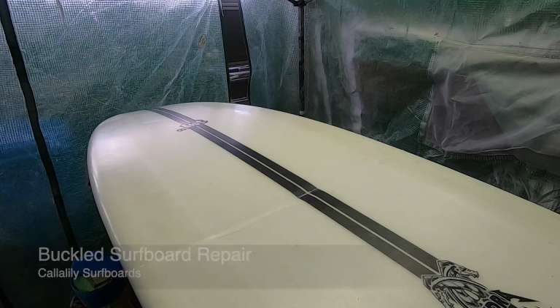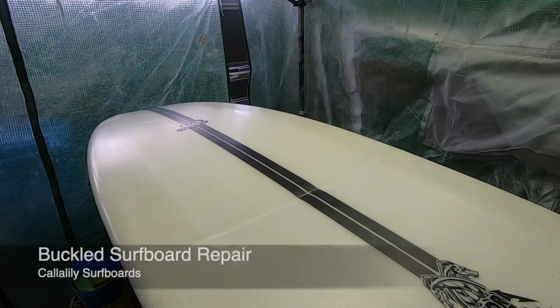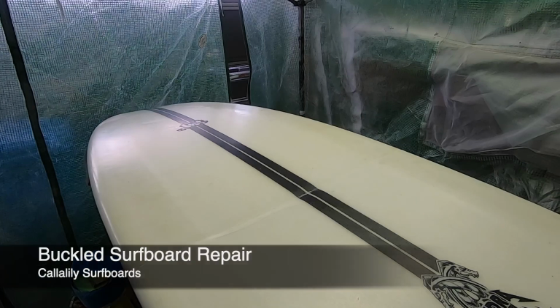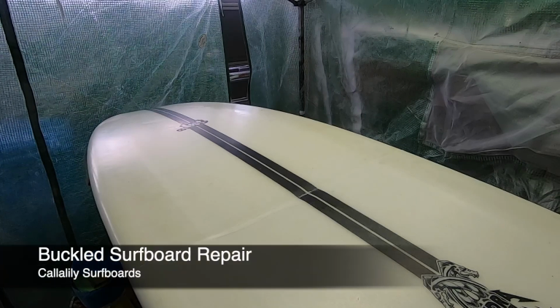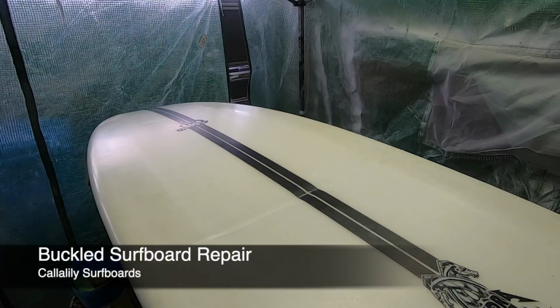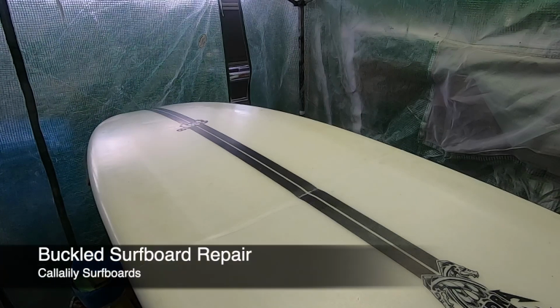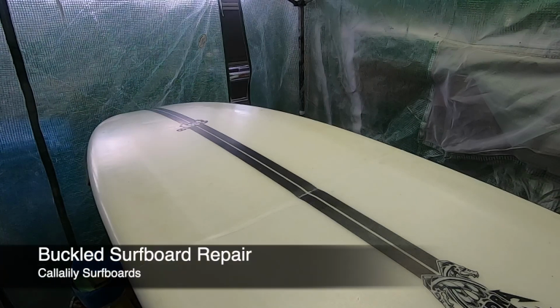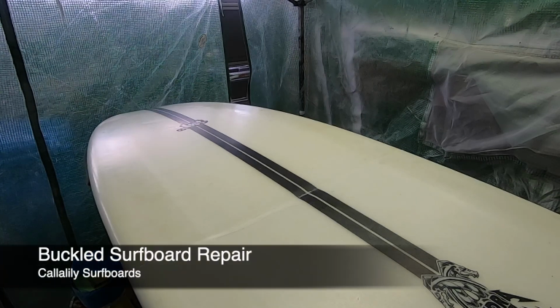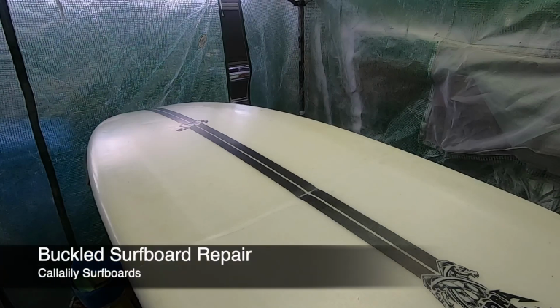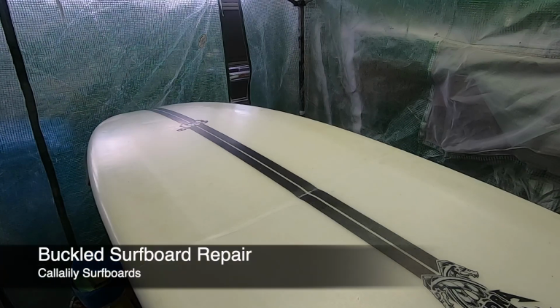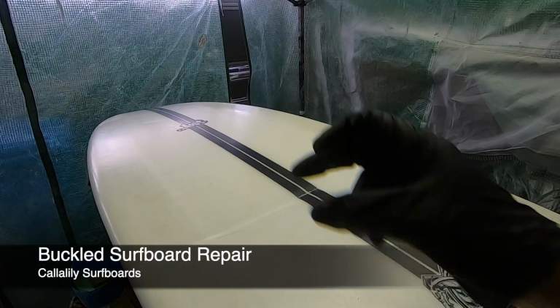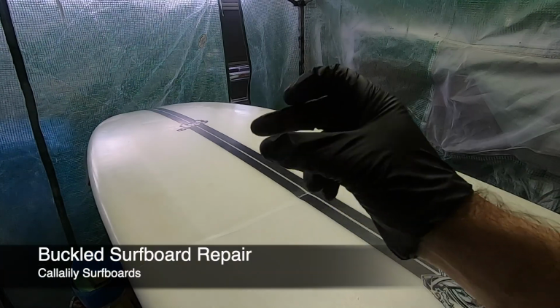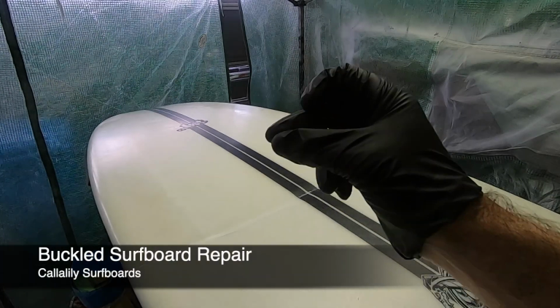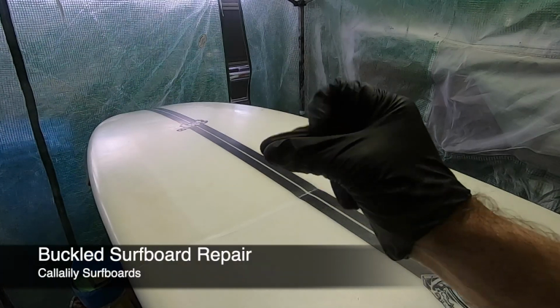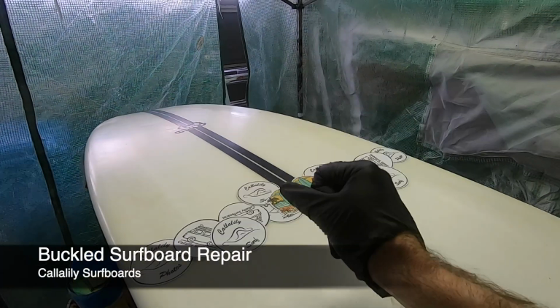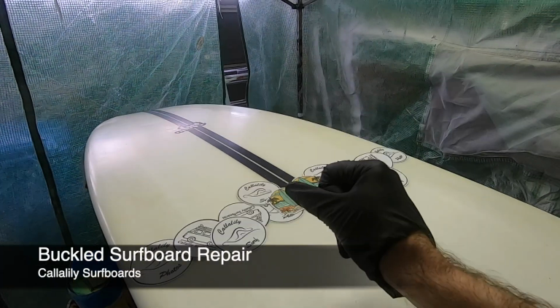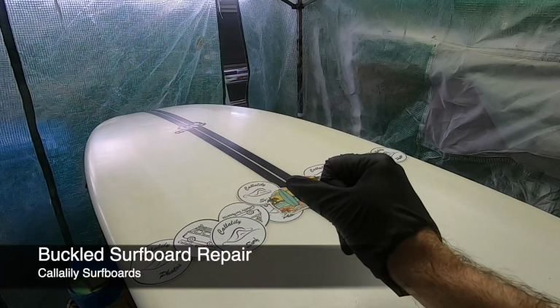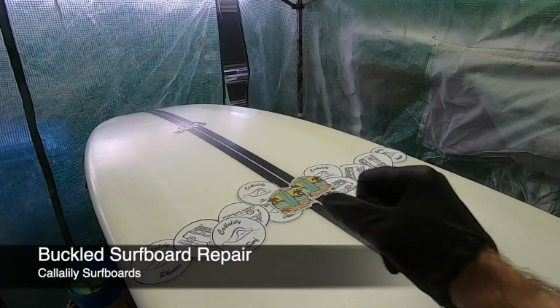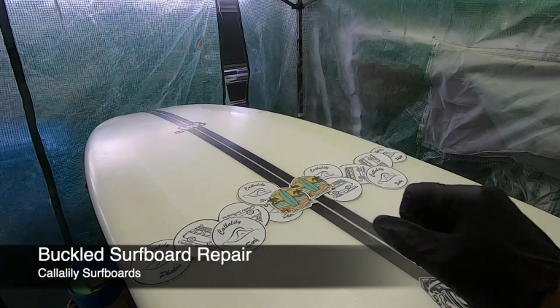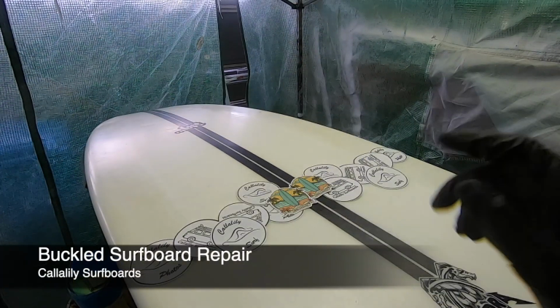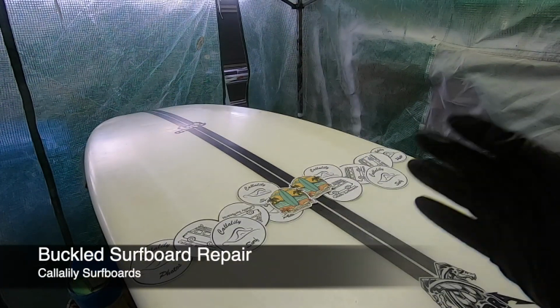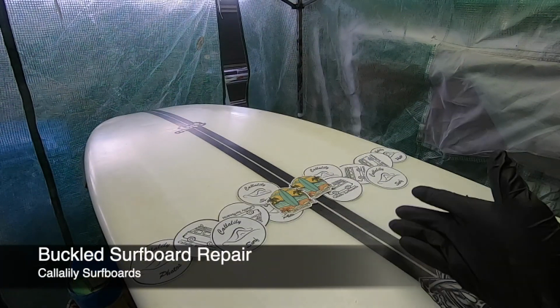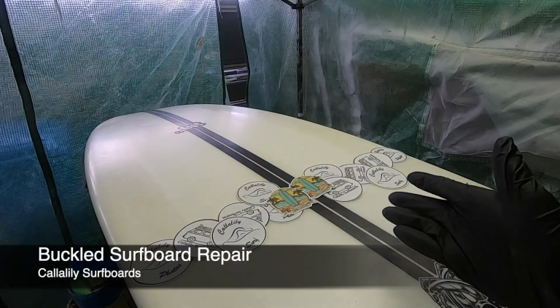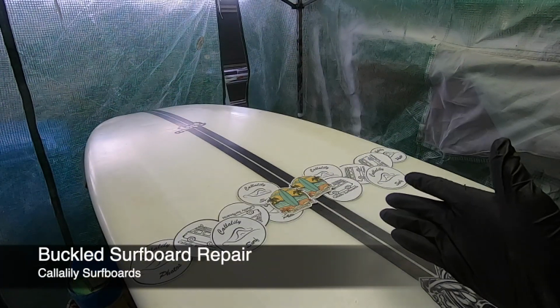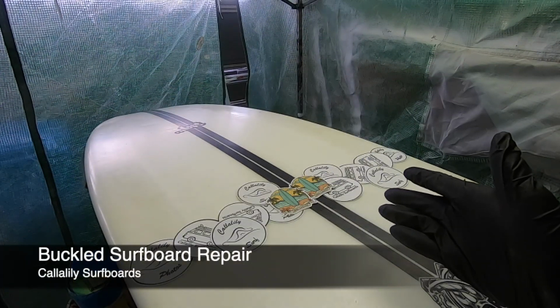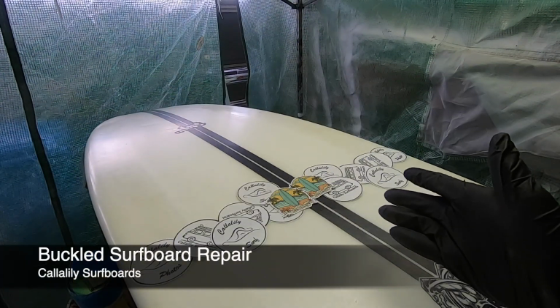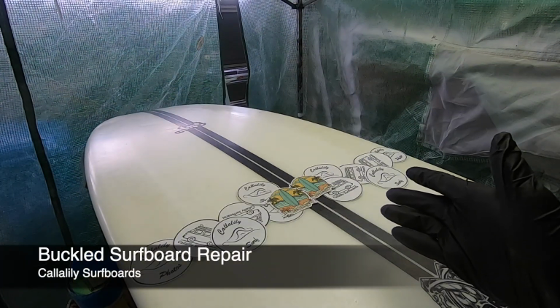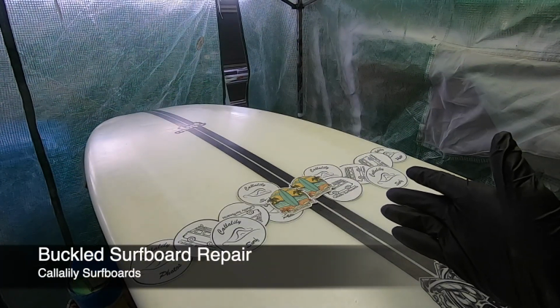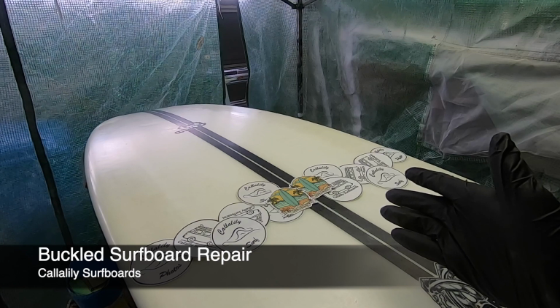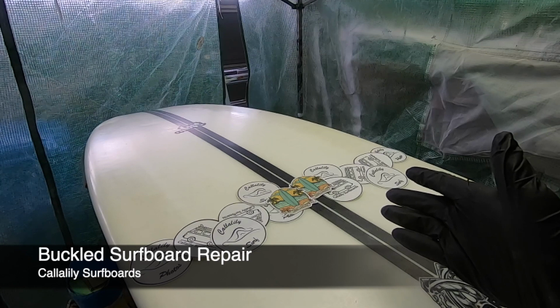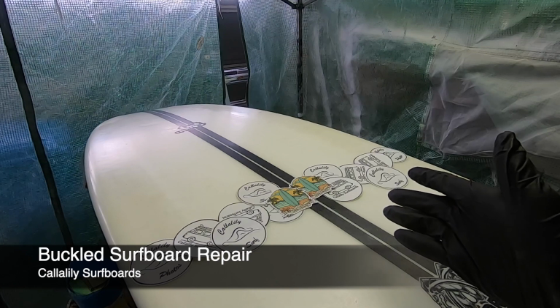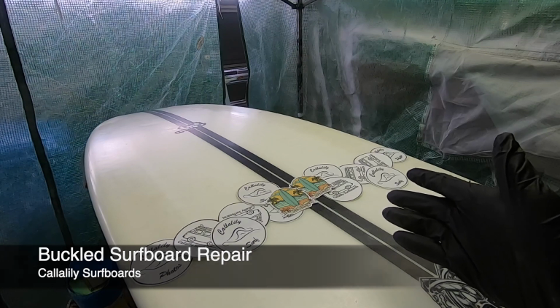This is how you repair a buckled surfboard. And that's how you repair a buckled surfboard.